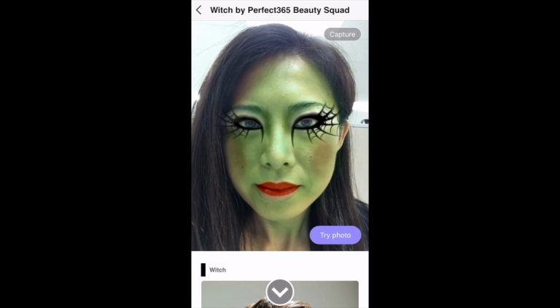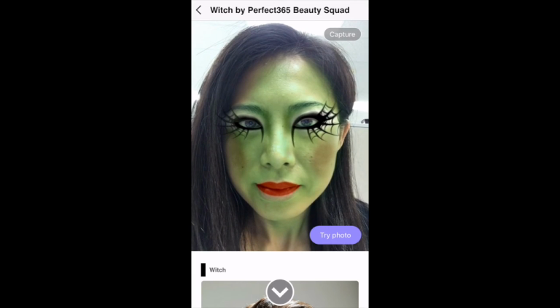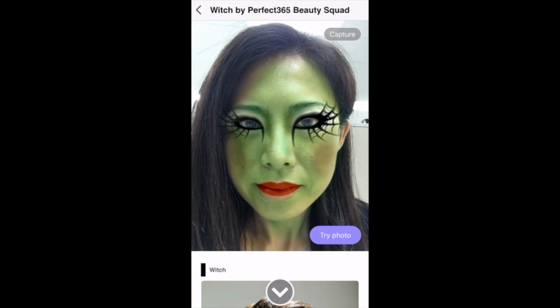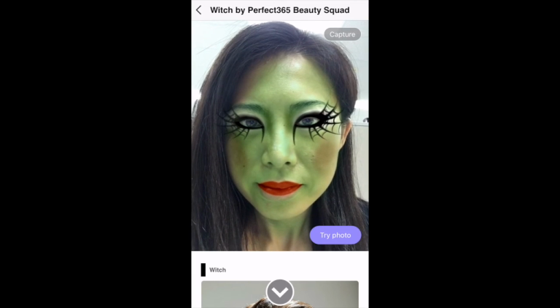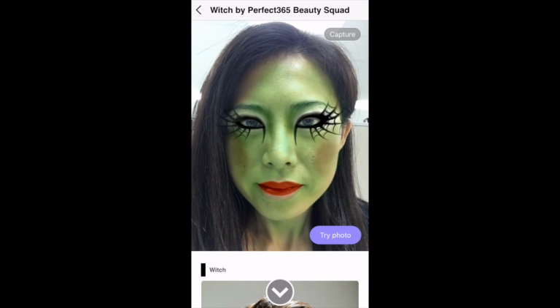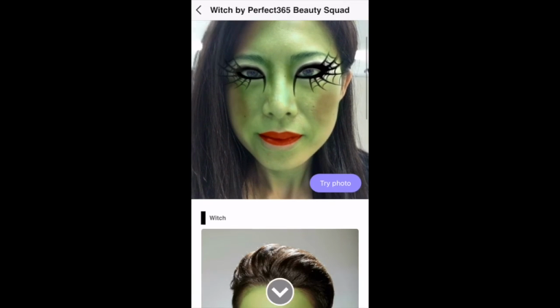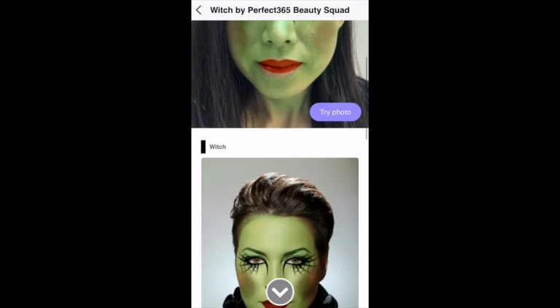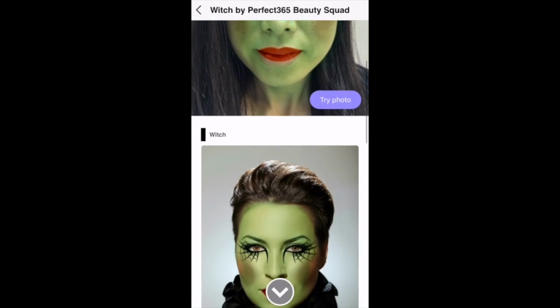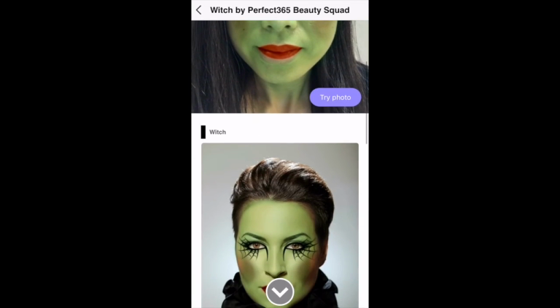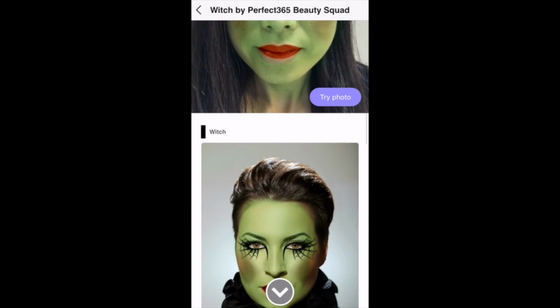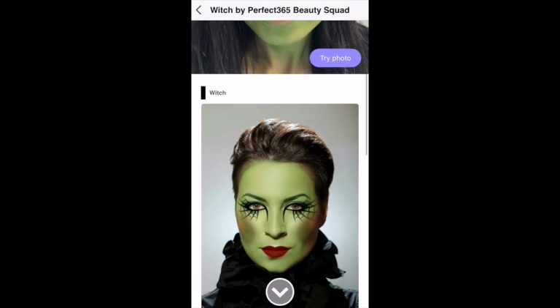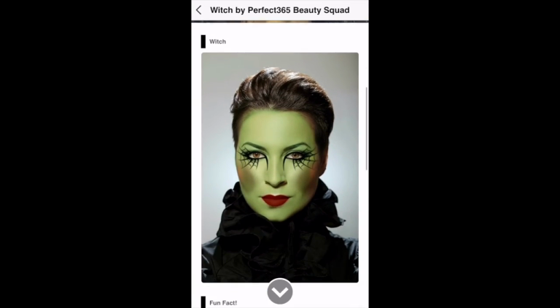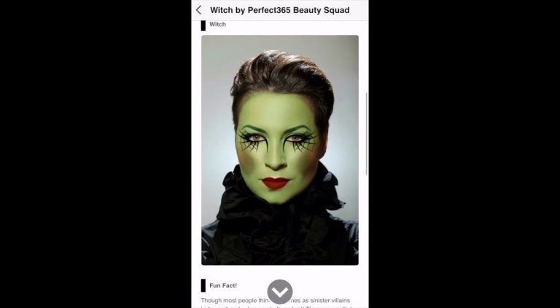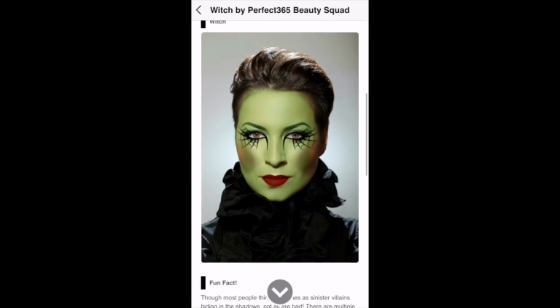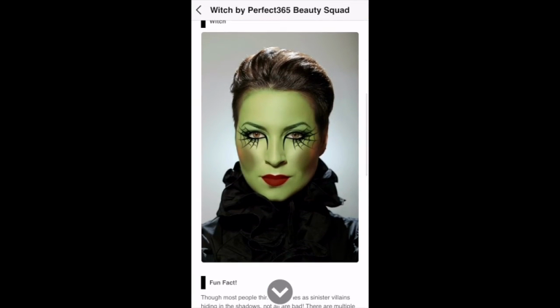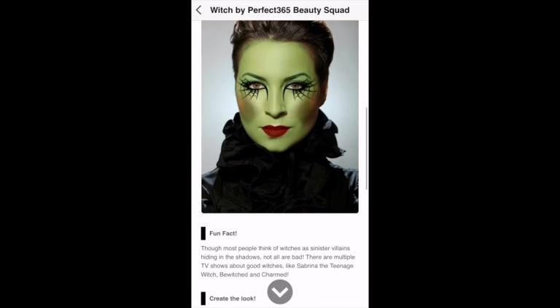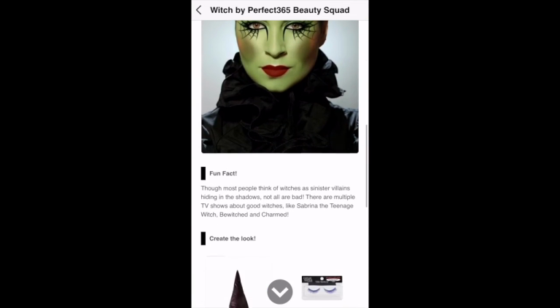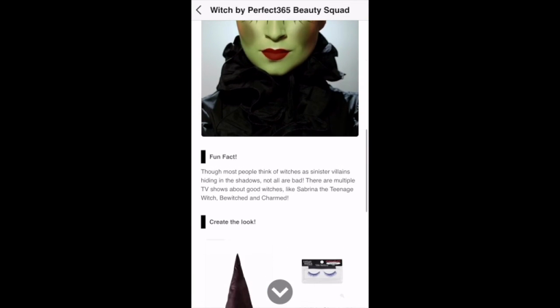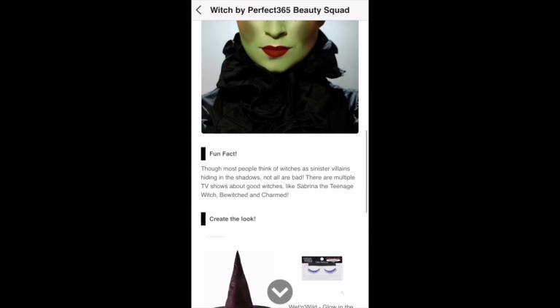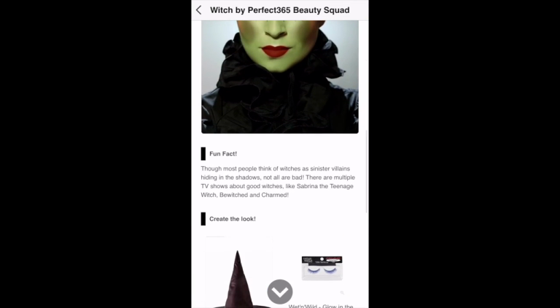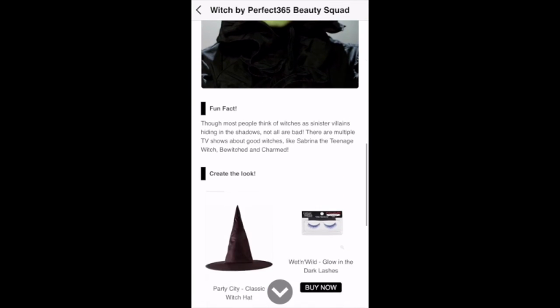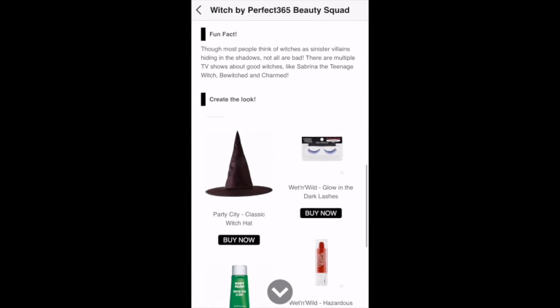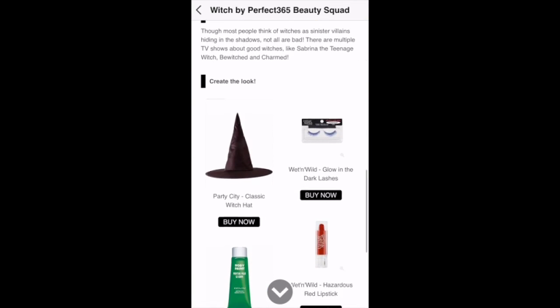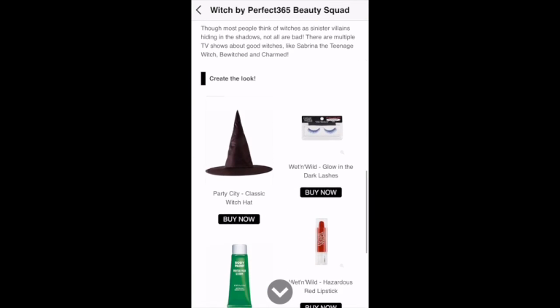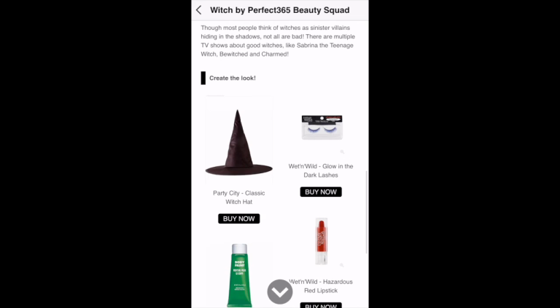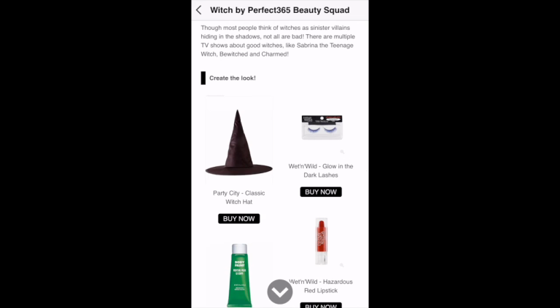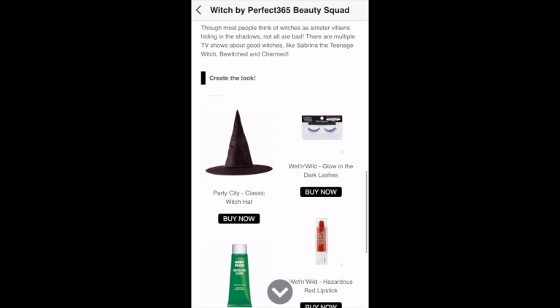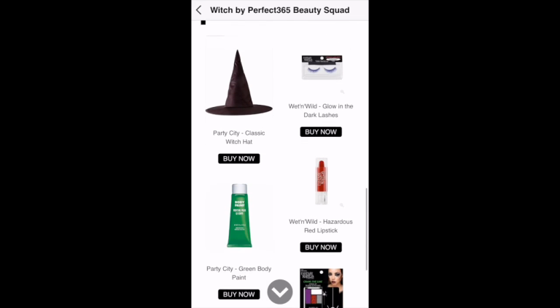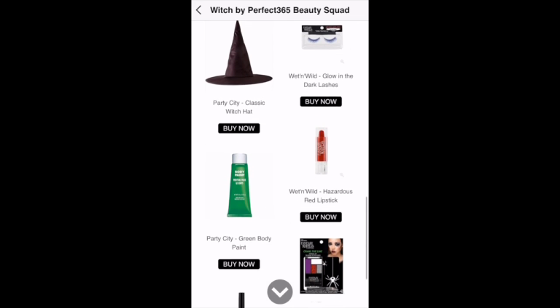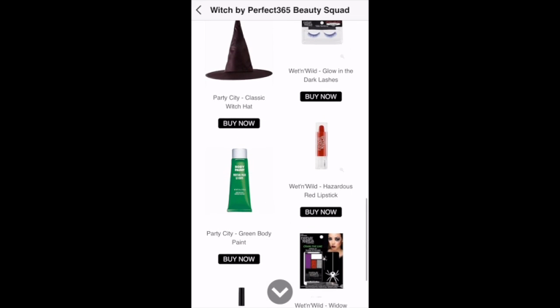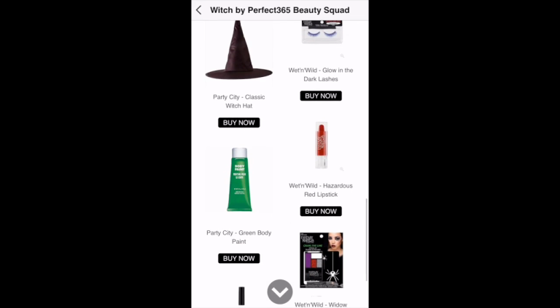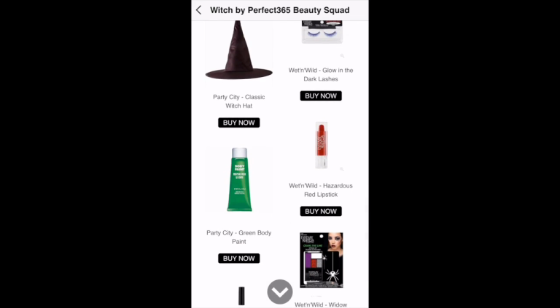While trying on the look, you can also swipe down to see fun facts and suggested products. Happy Halloween!